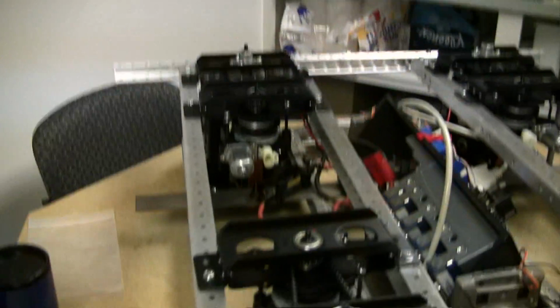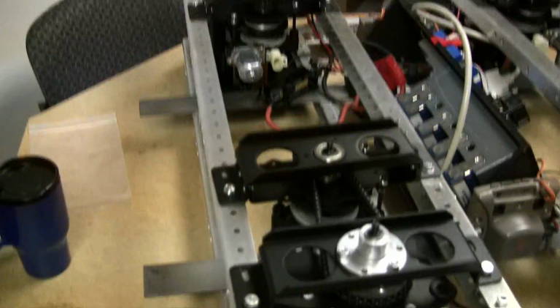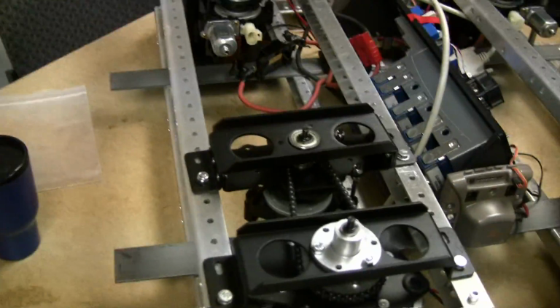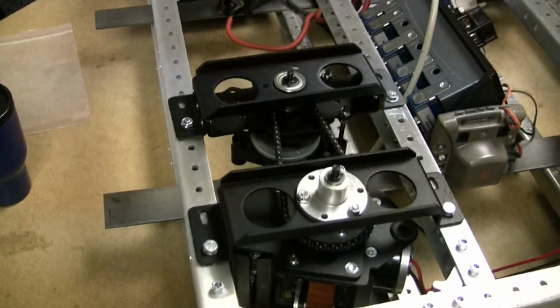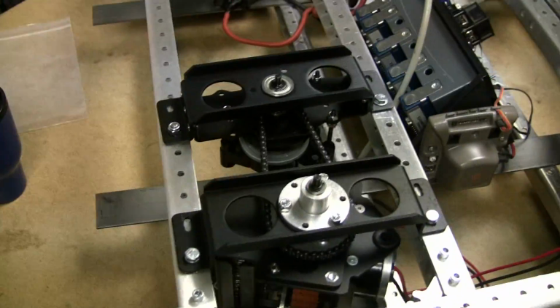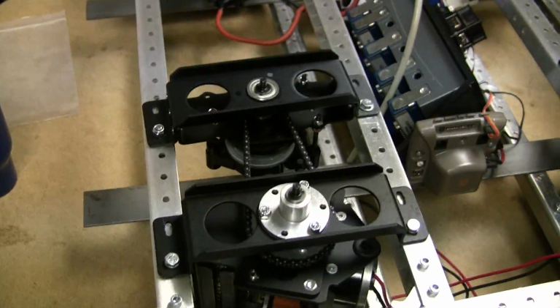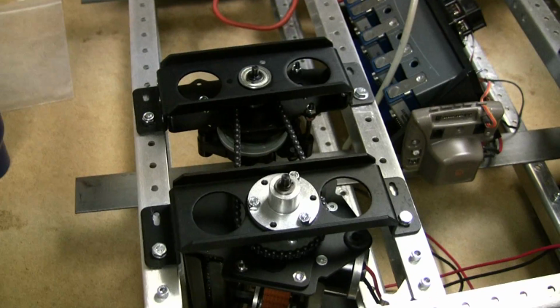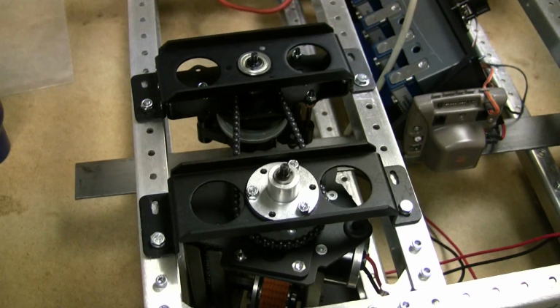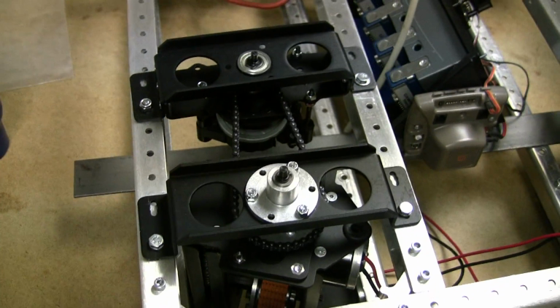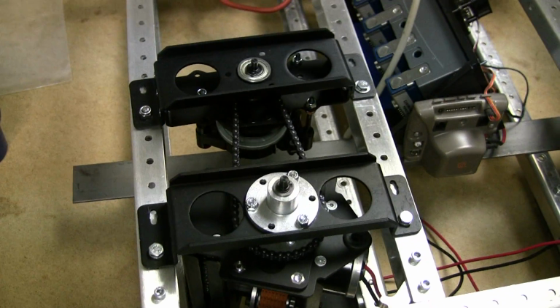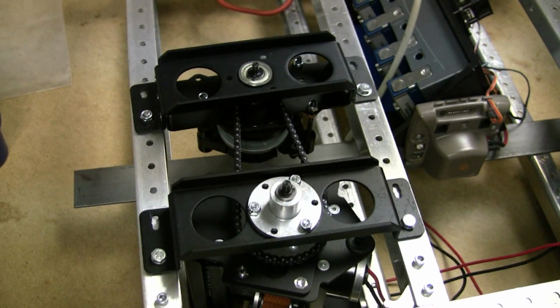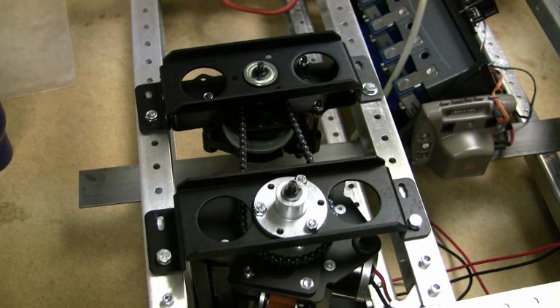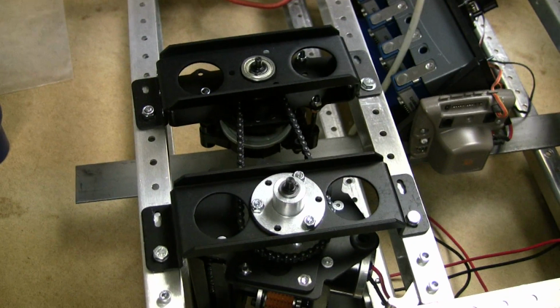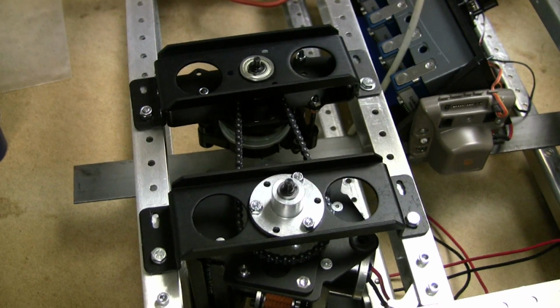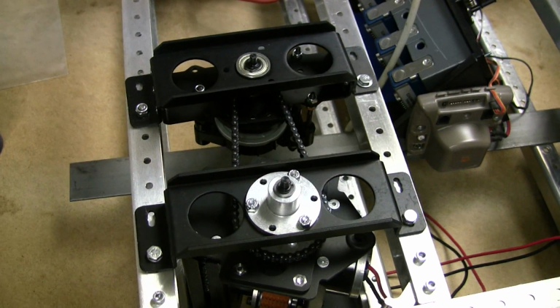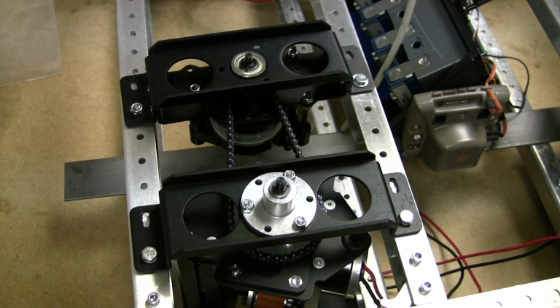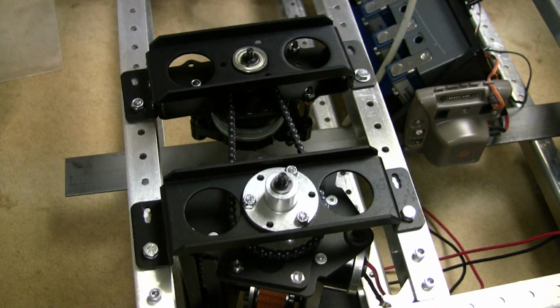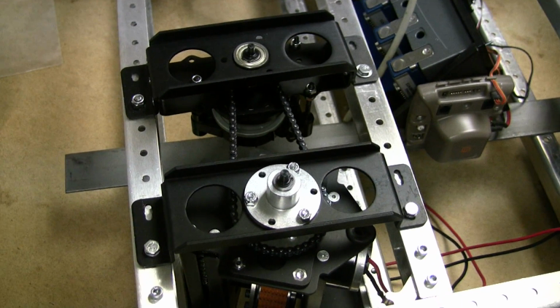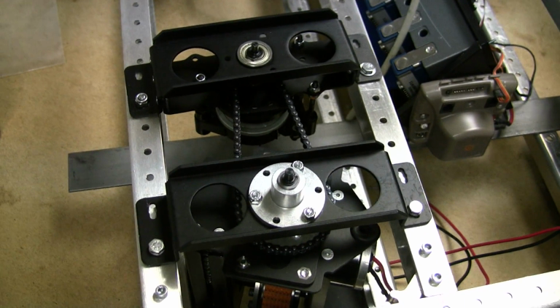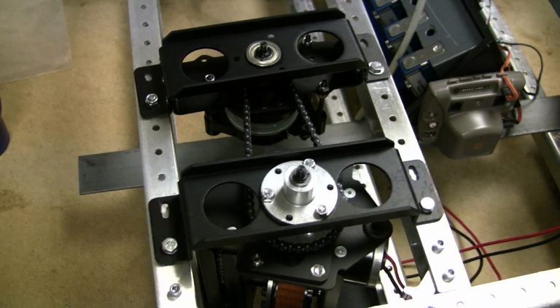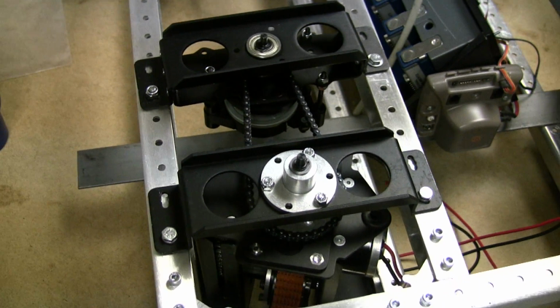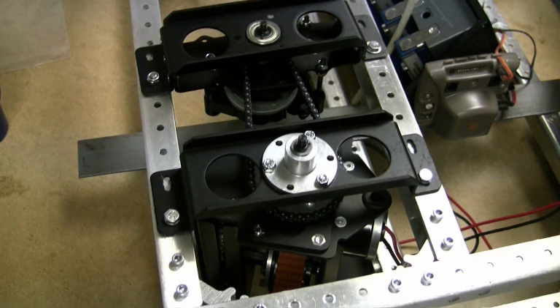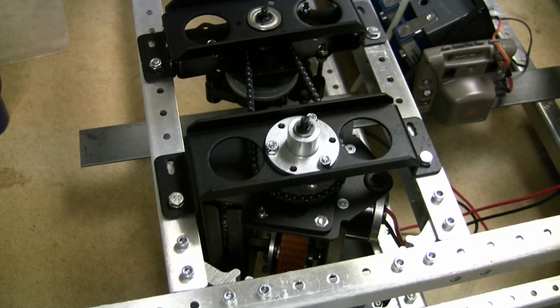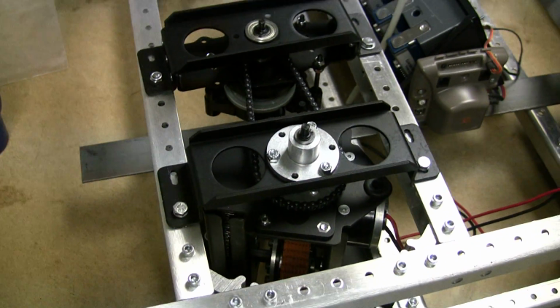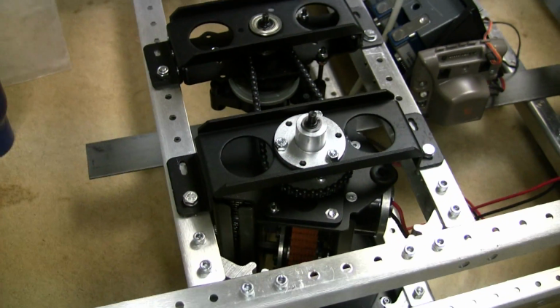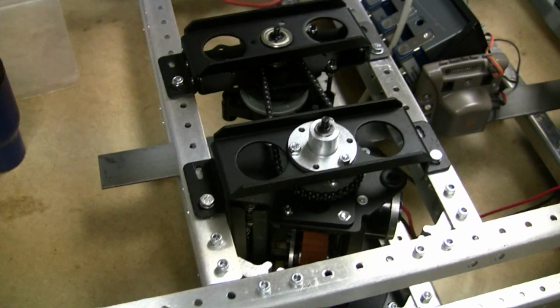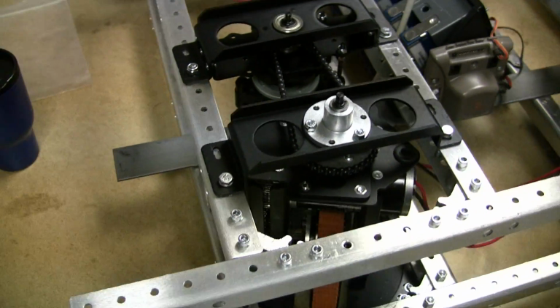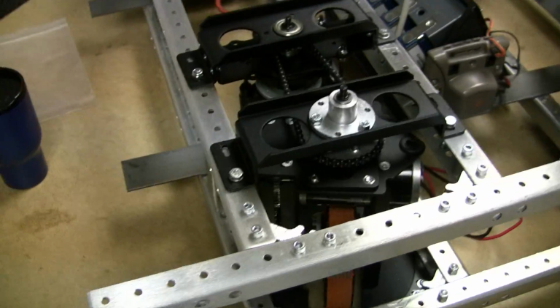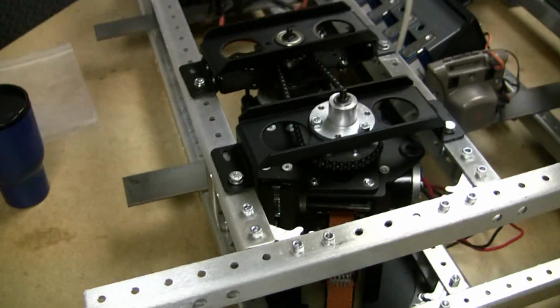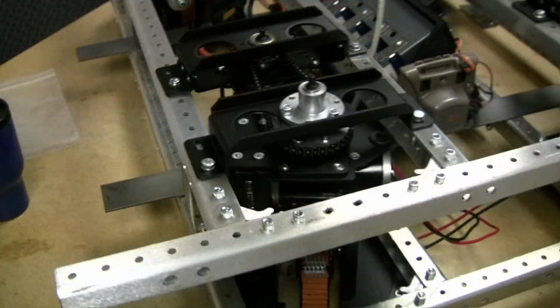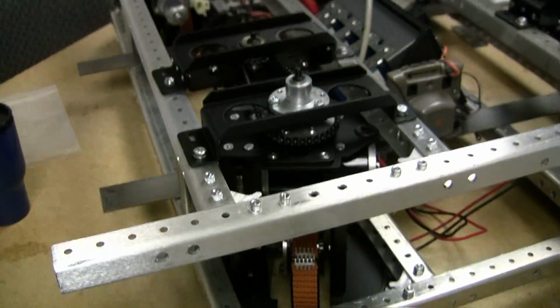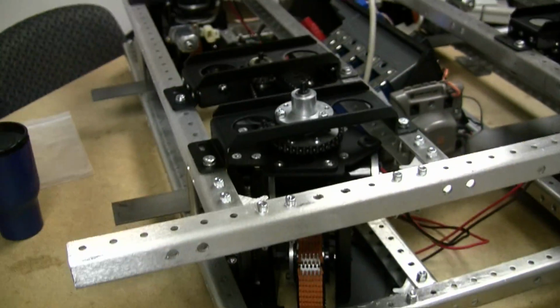How did we get this built so fast? How long has this been going? Magna was working on it yesterday. Looks good.